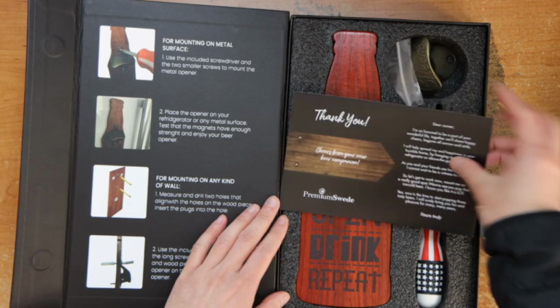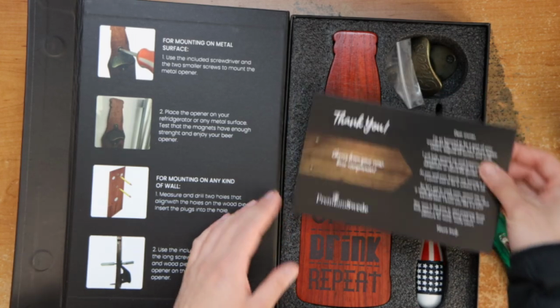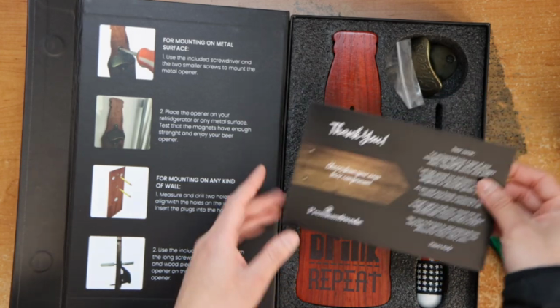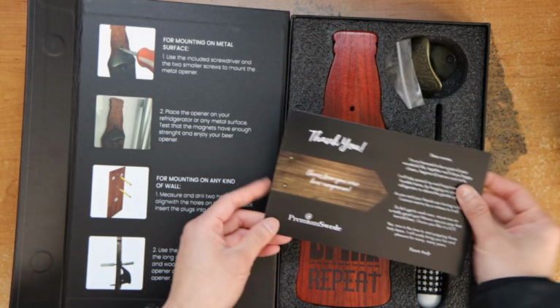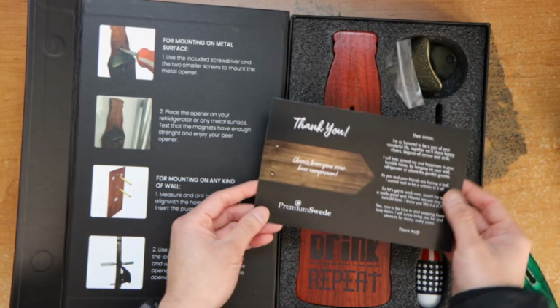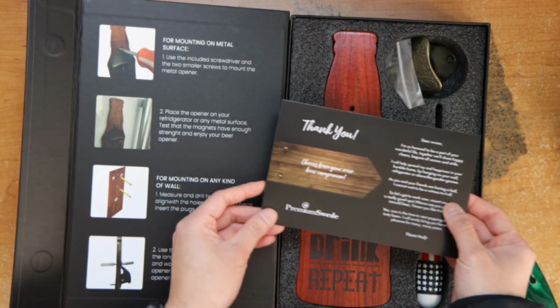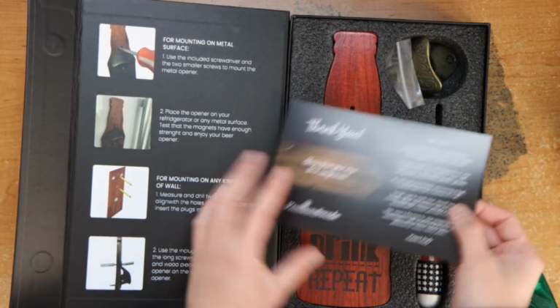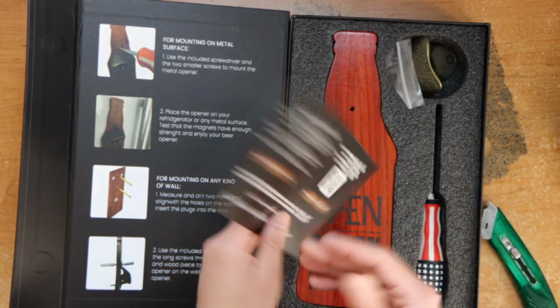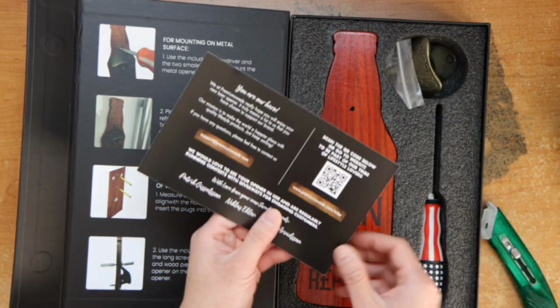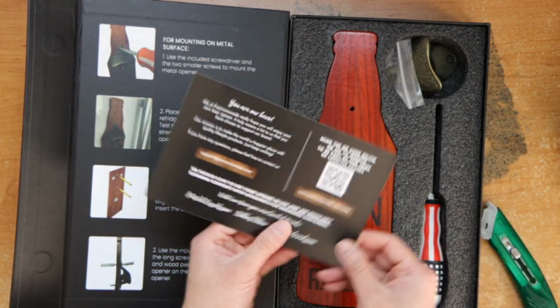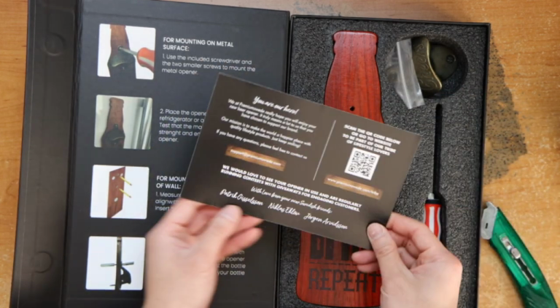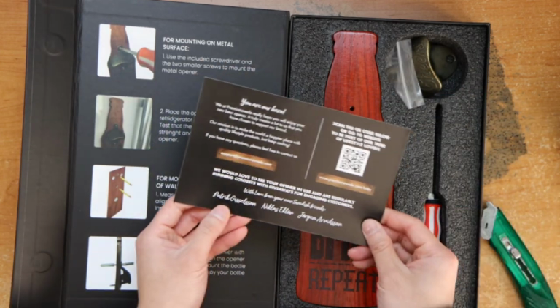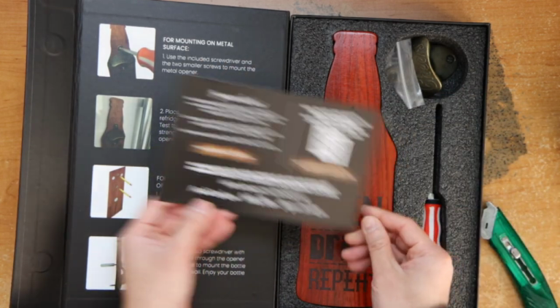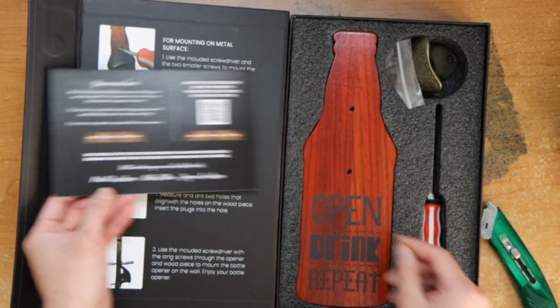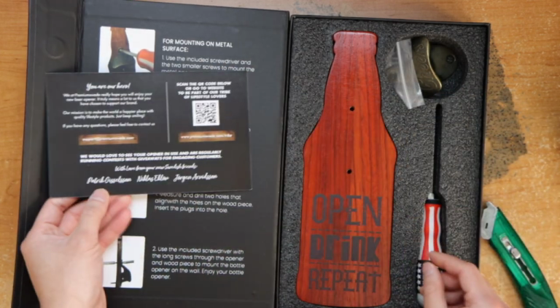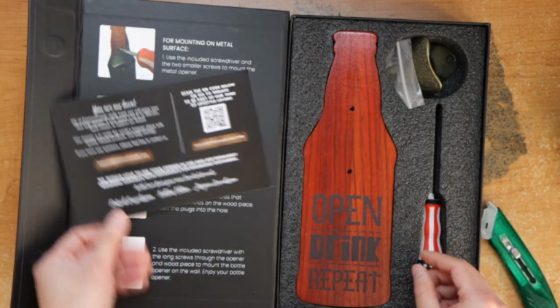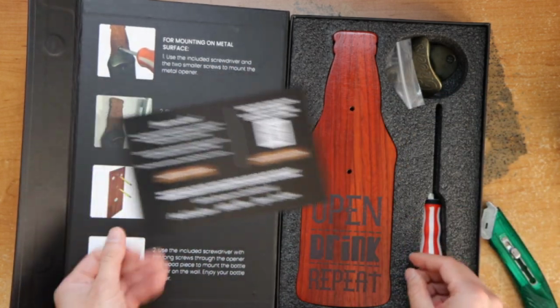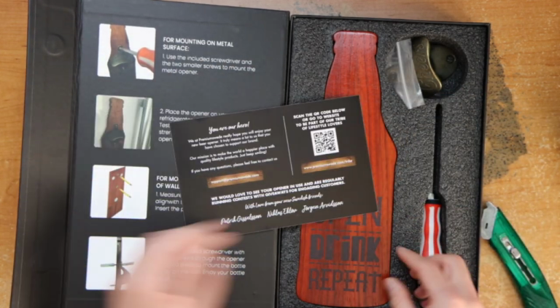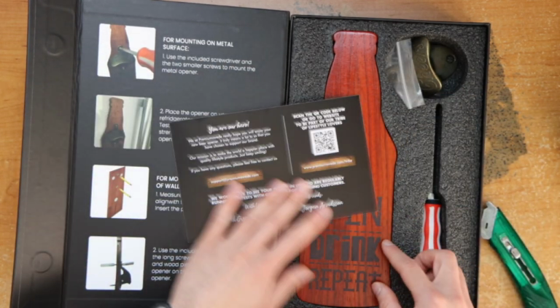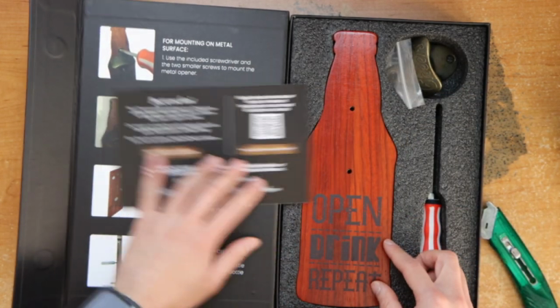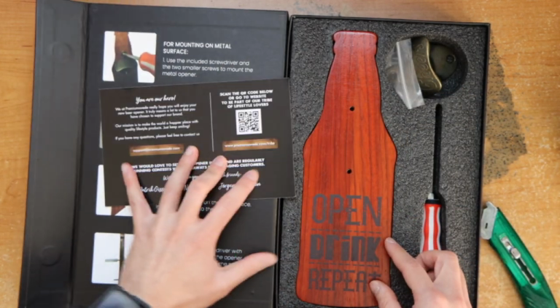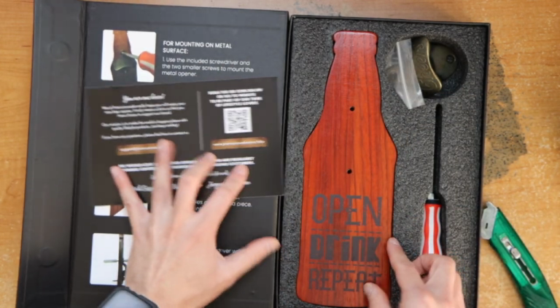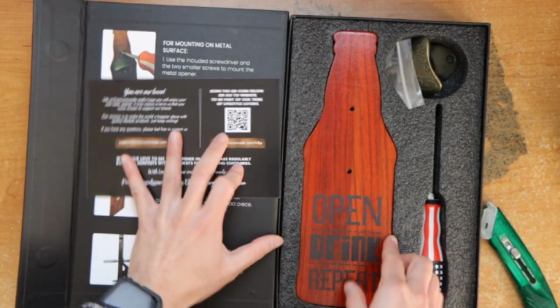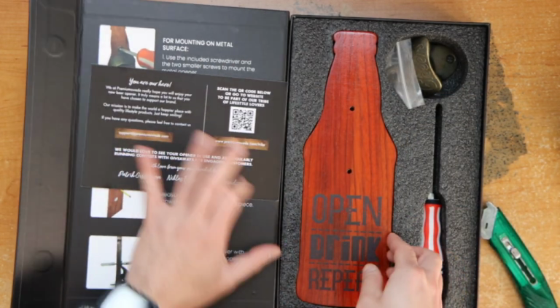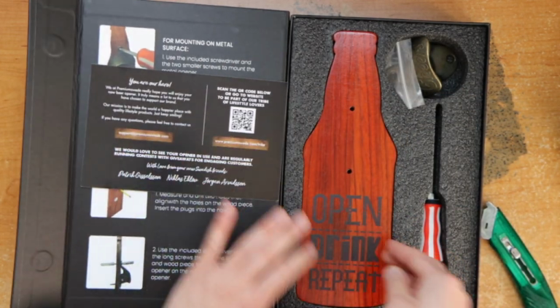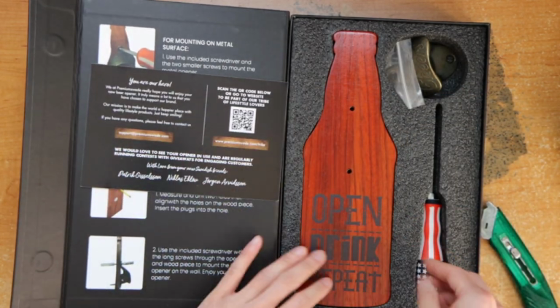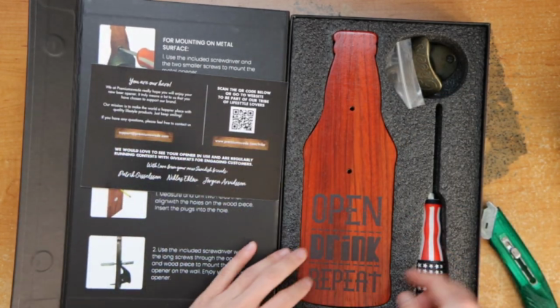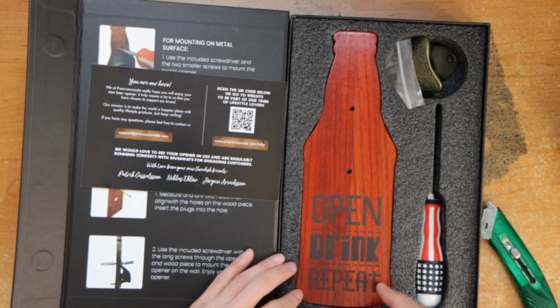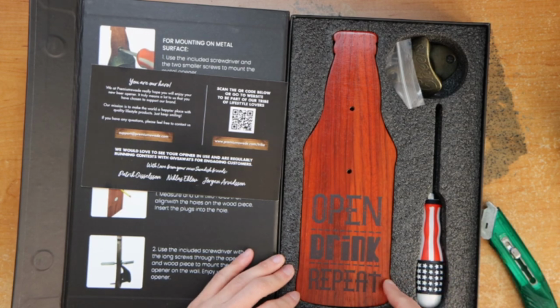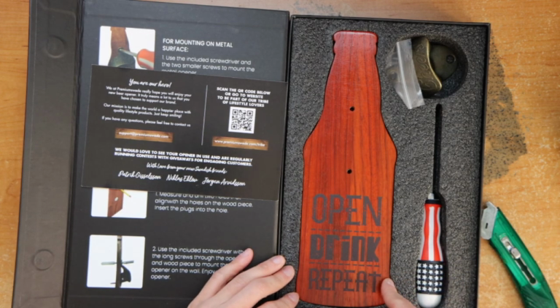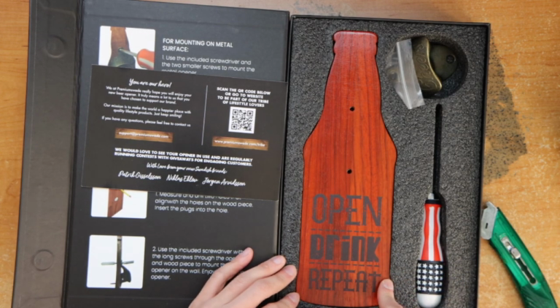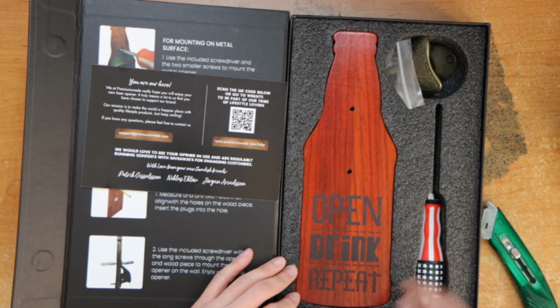There's a thank-you leather tag that reads: open, drink, repeat.